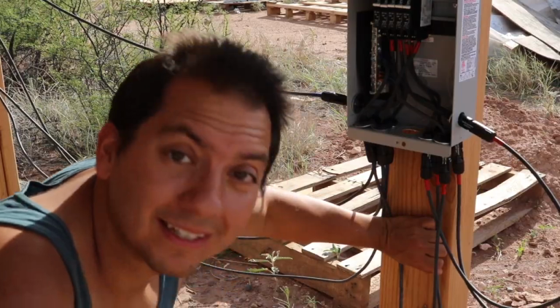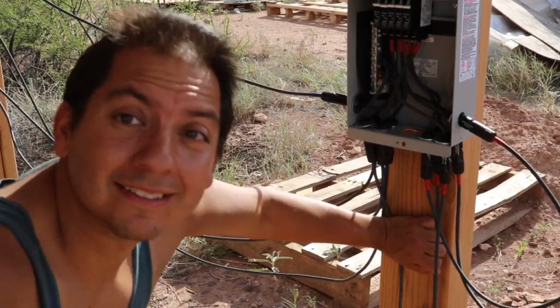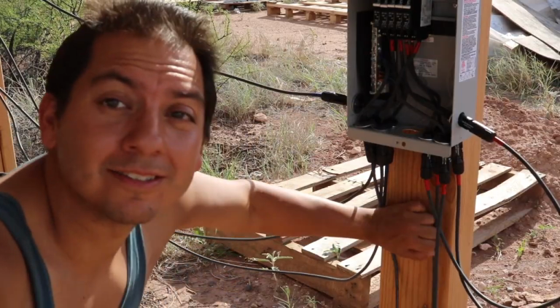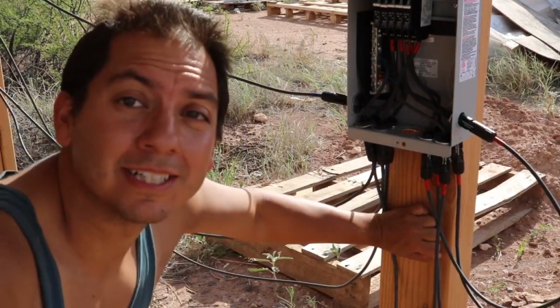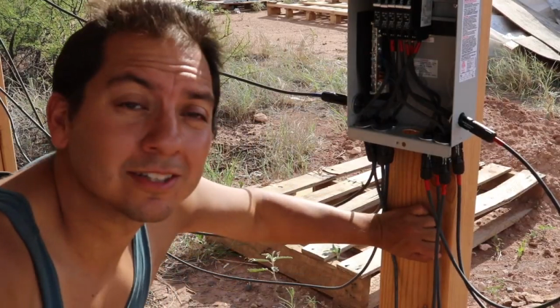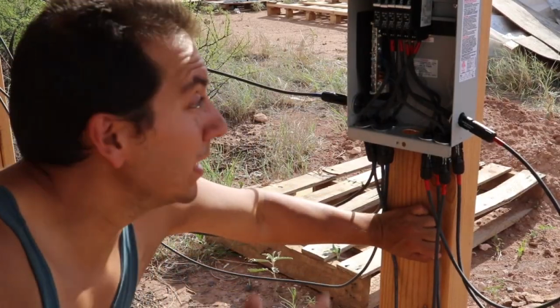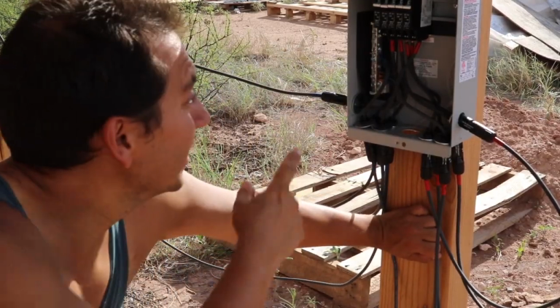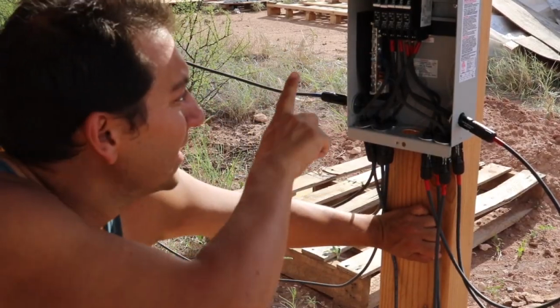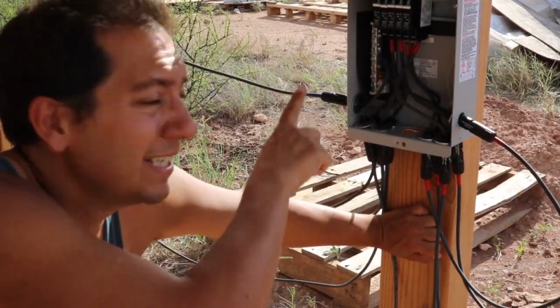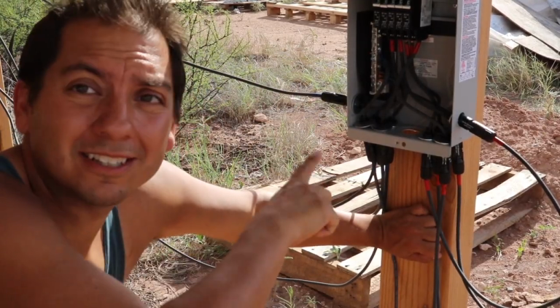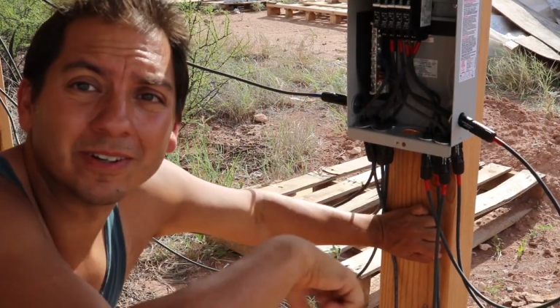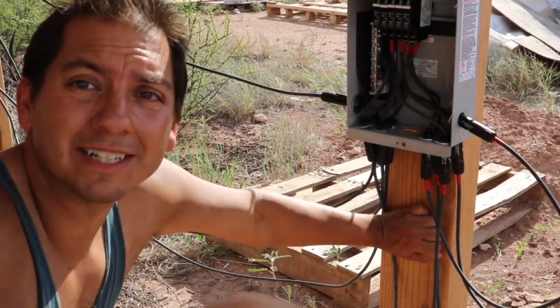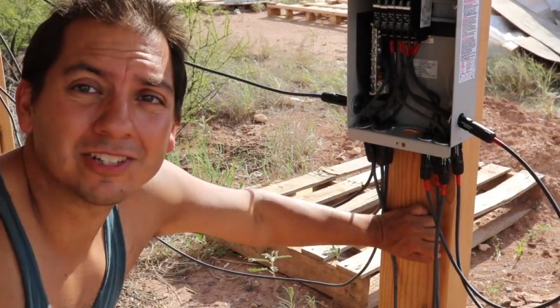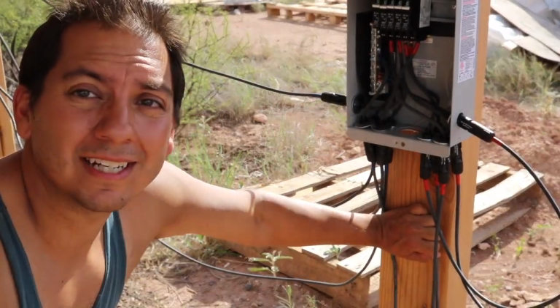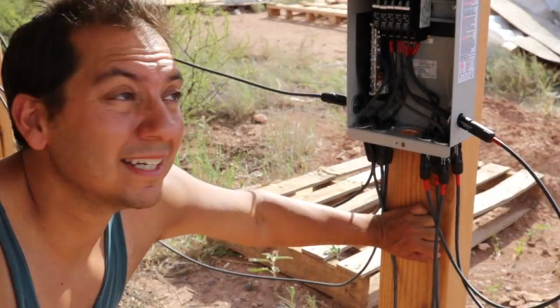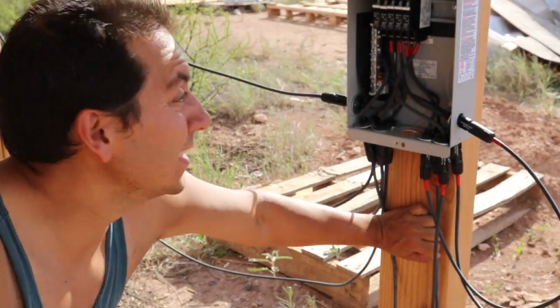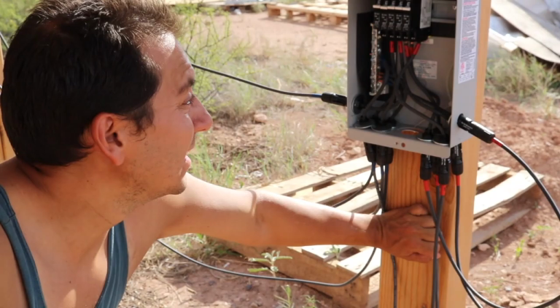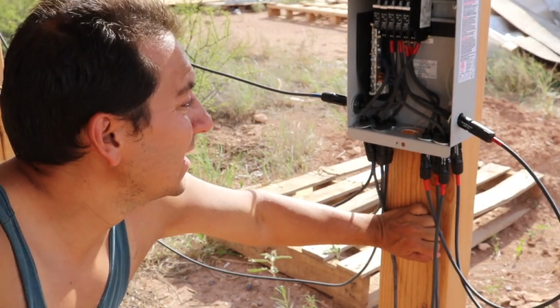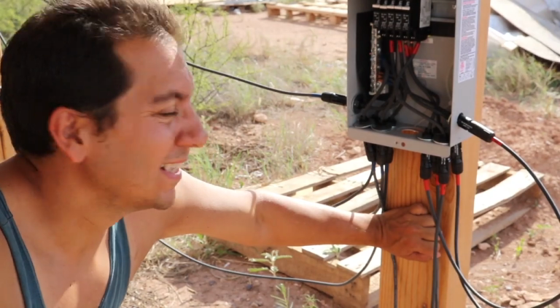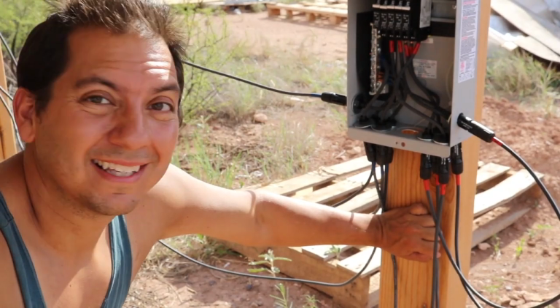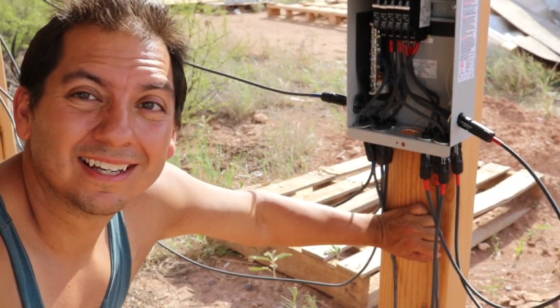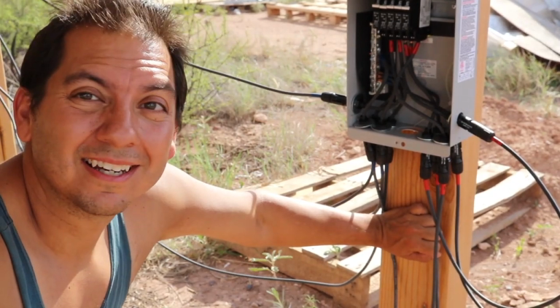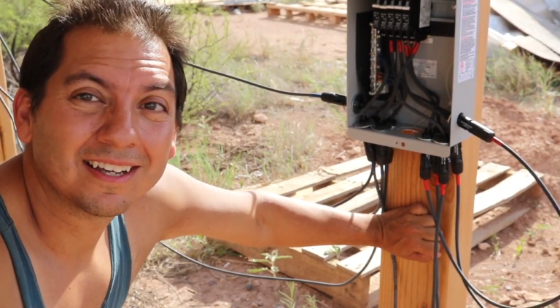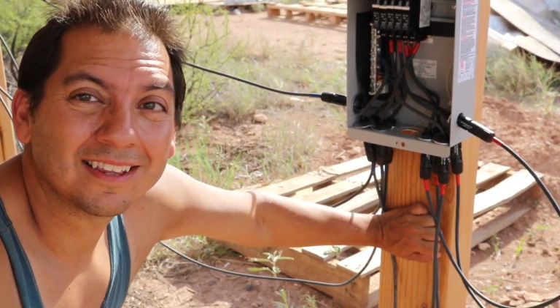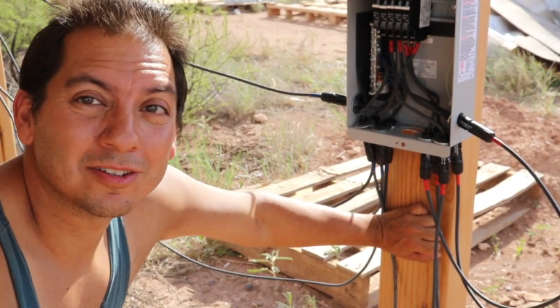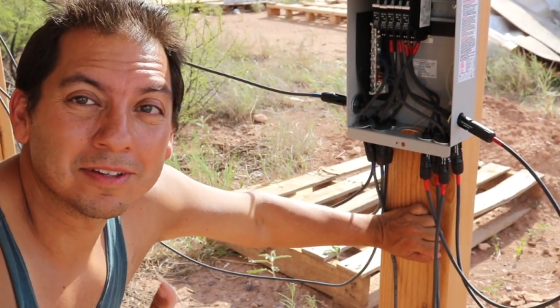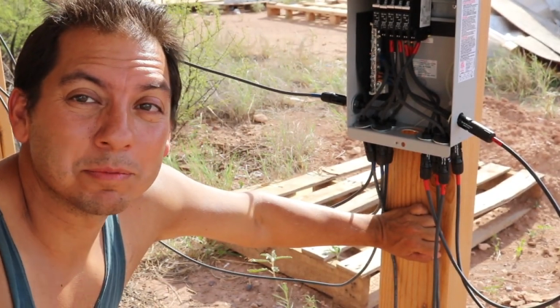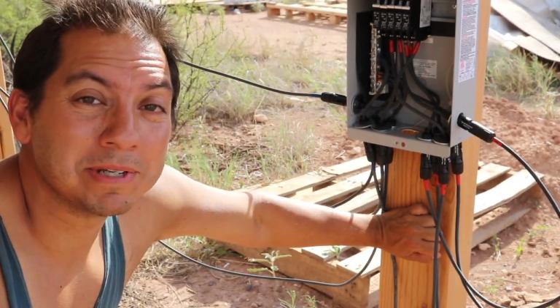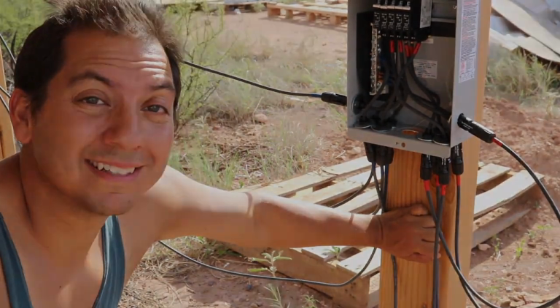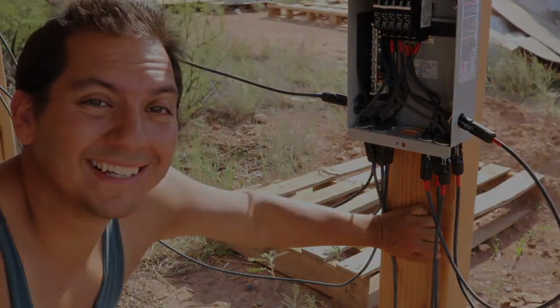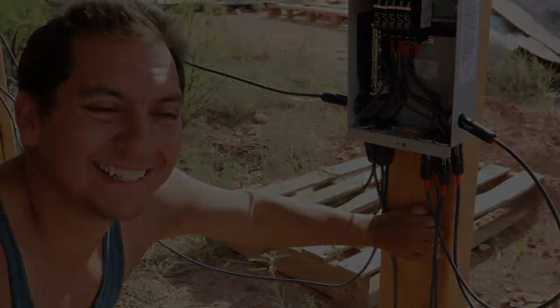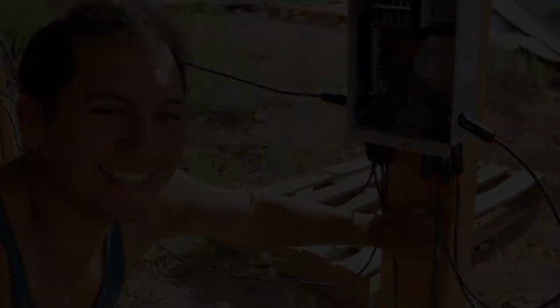Next is to attach the wire in here going into the shed, and then this part will be done.